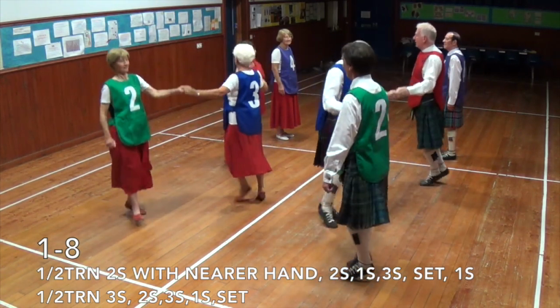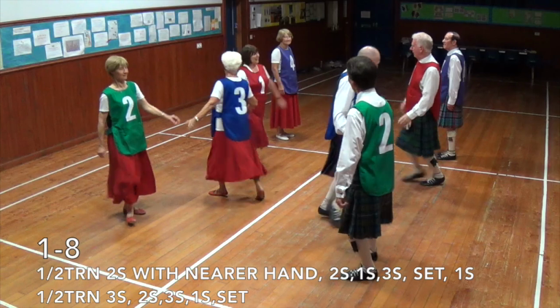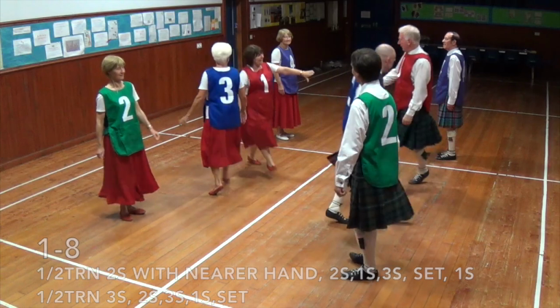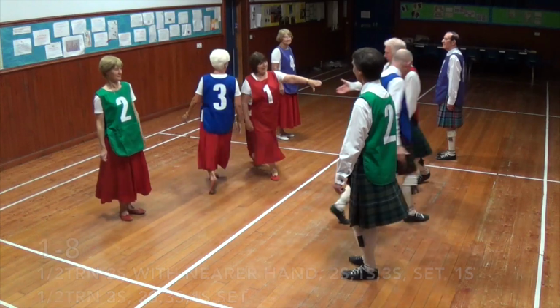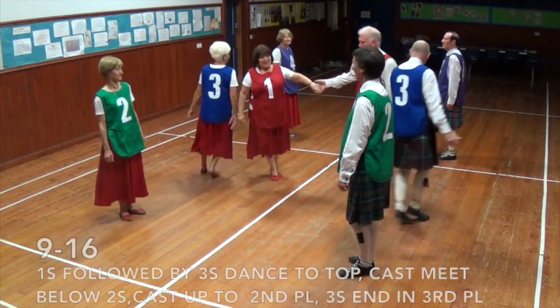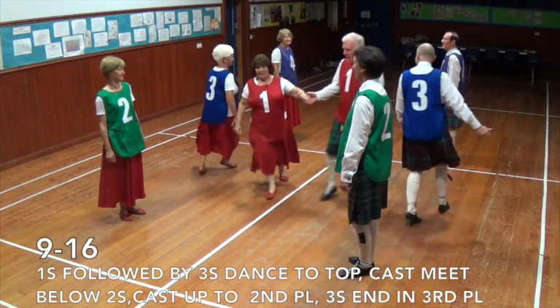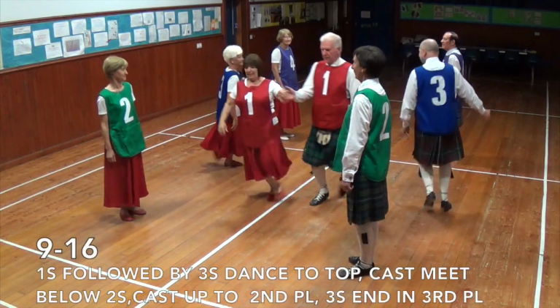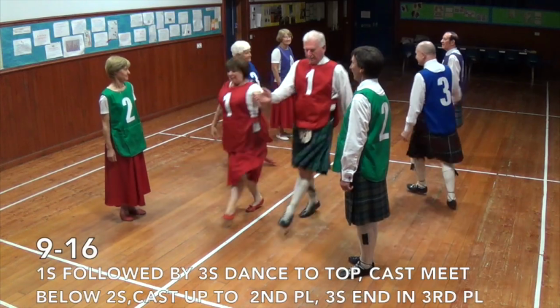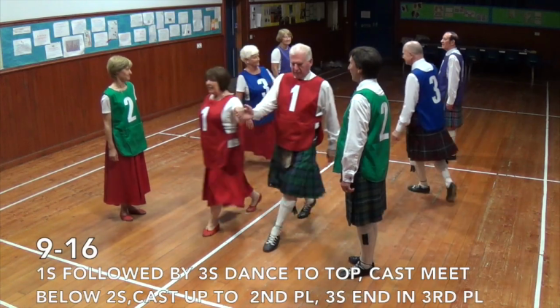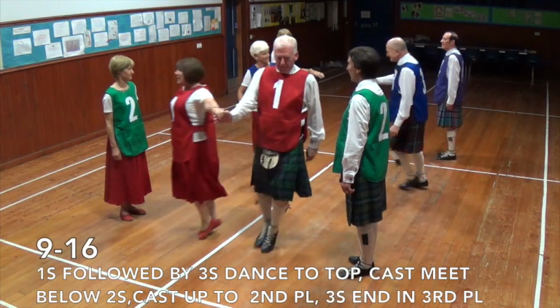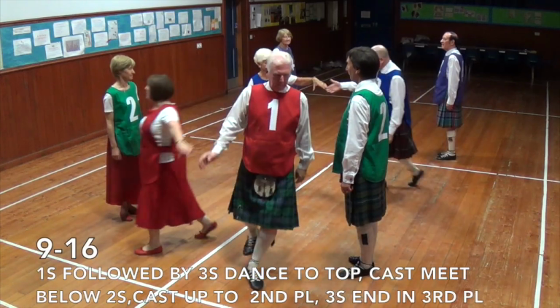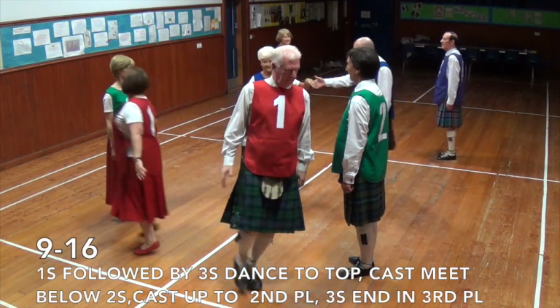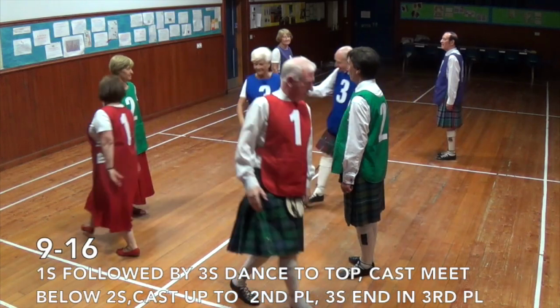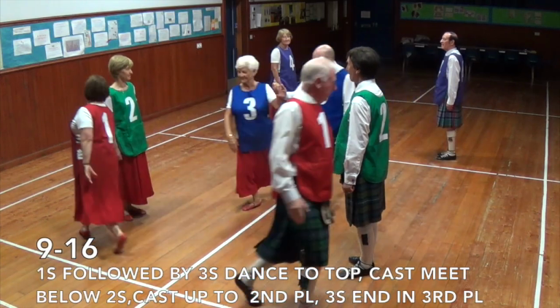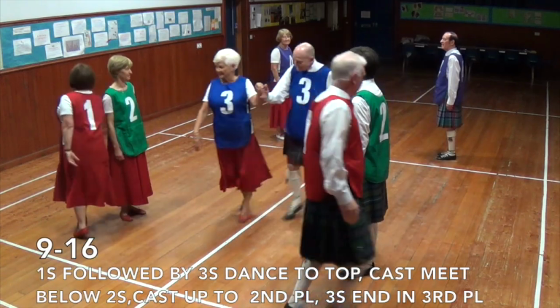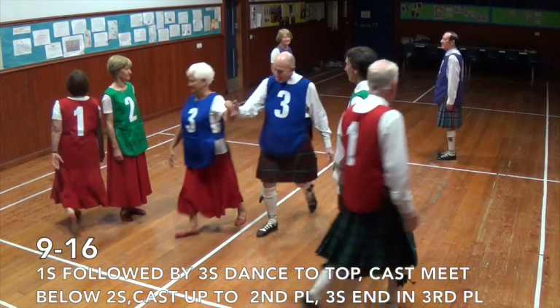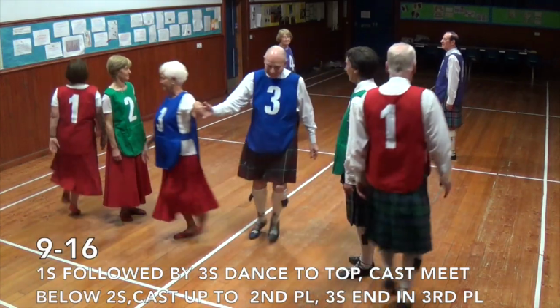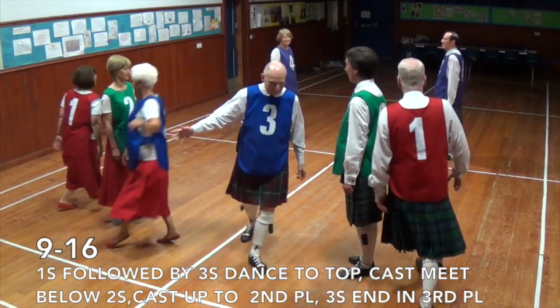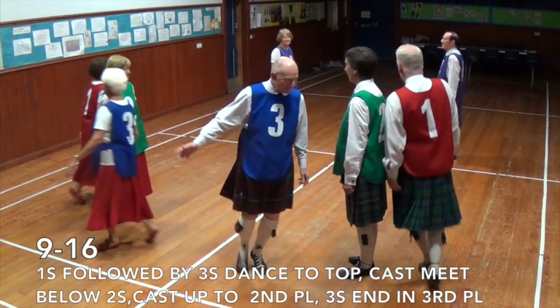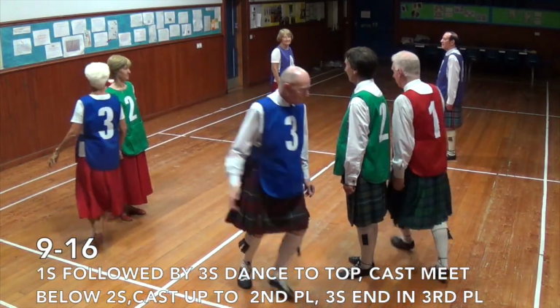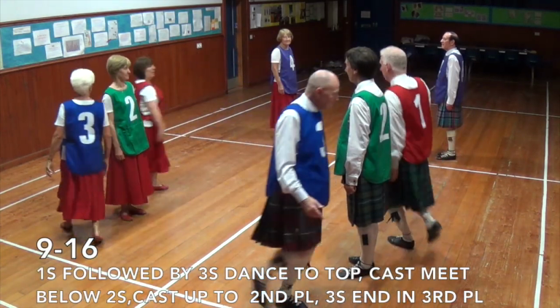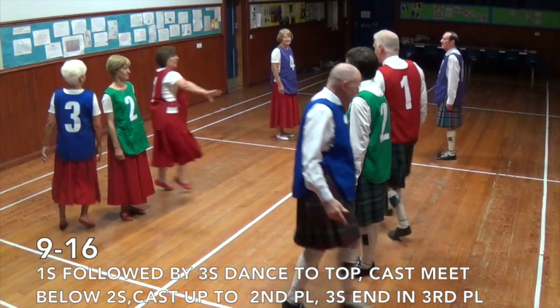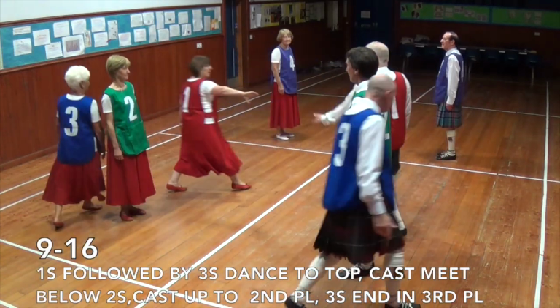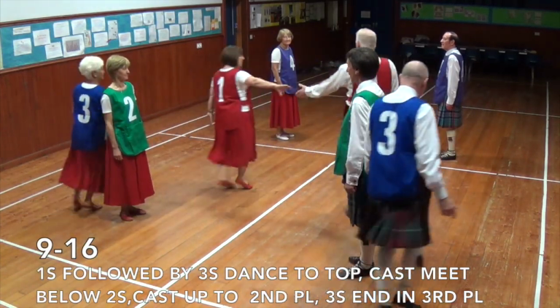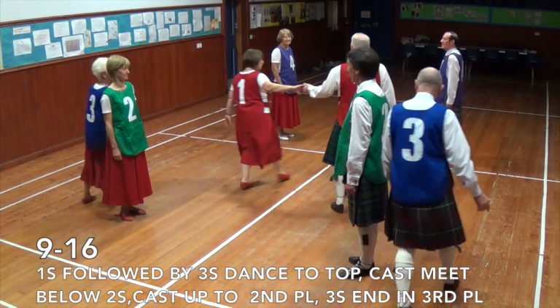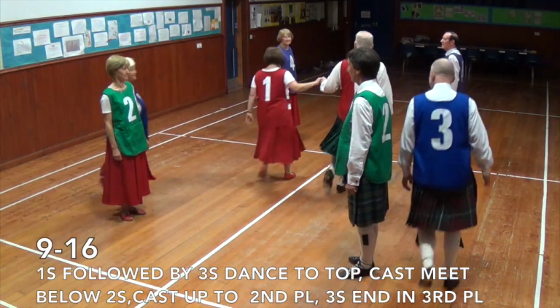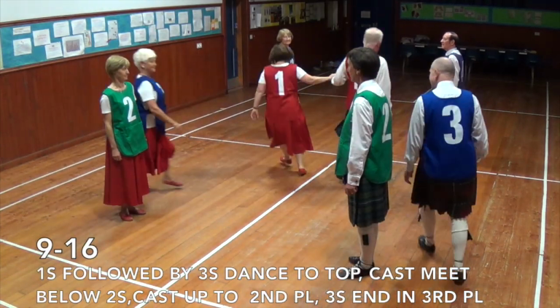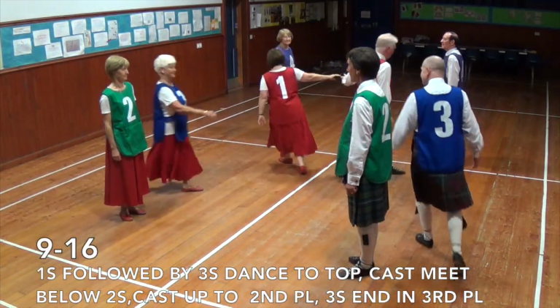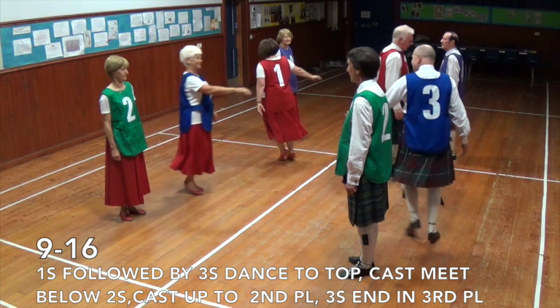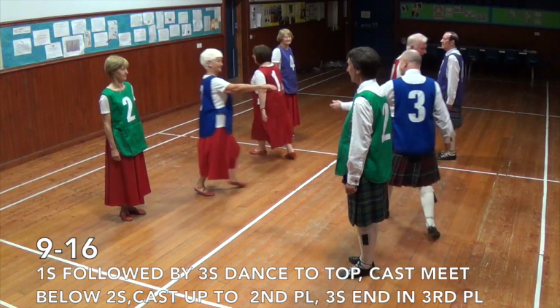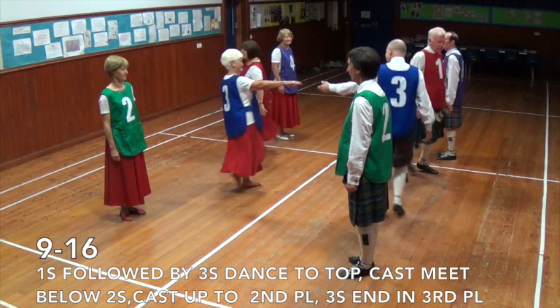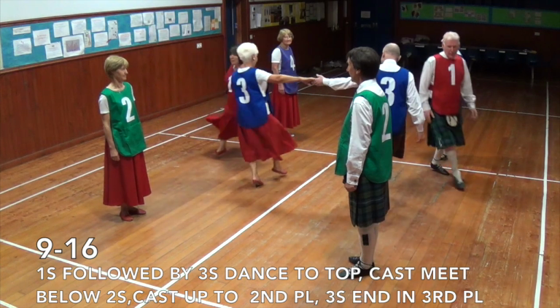Ones followed by threes dance up, cast off one place, meet, cast up one place.